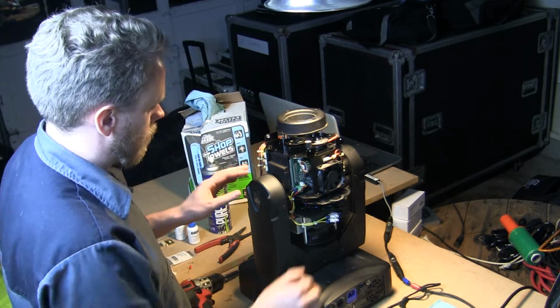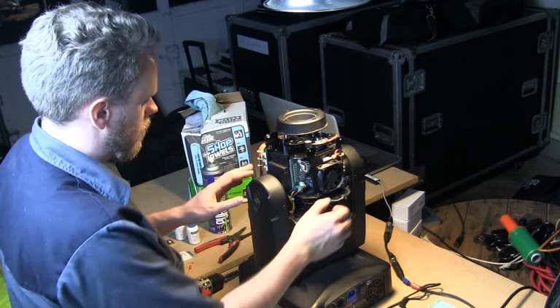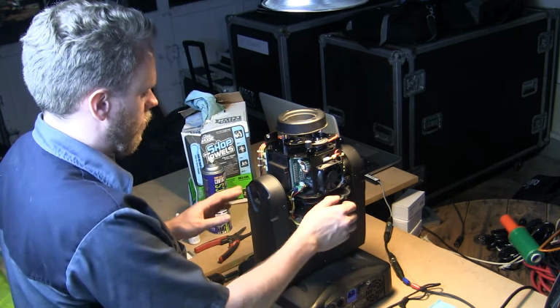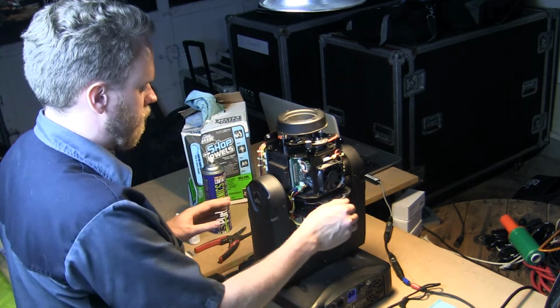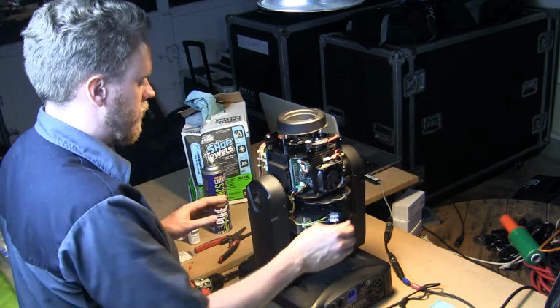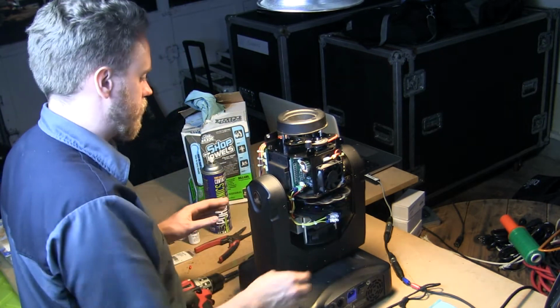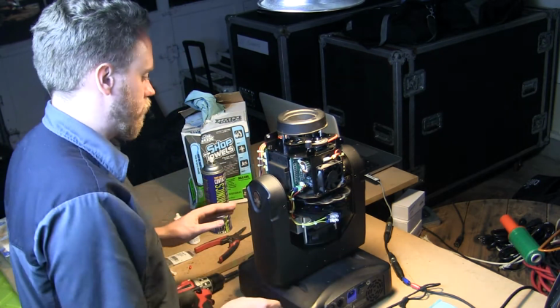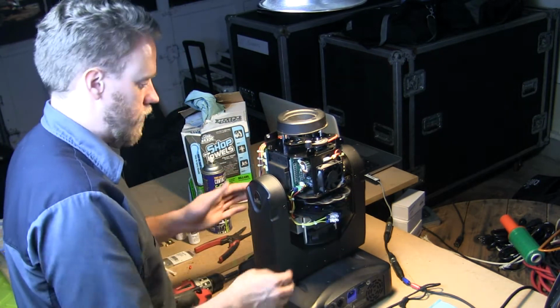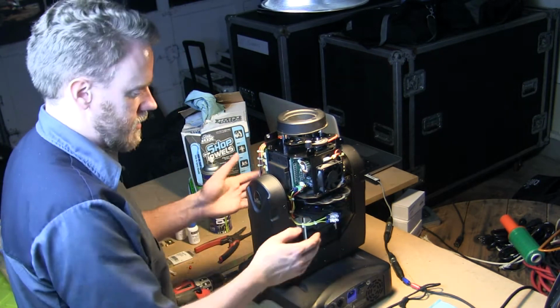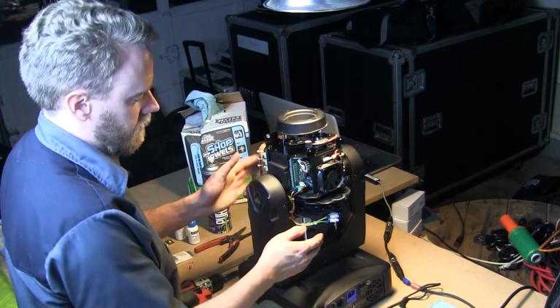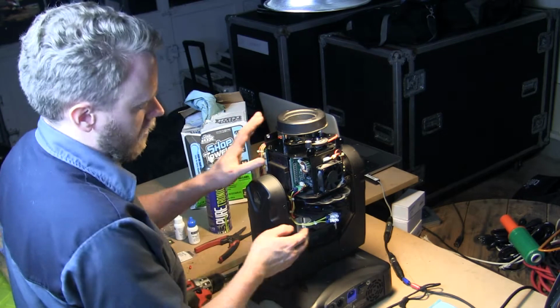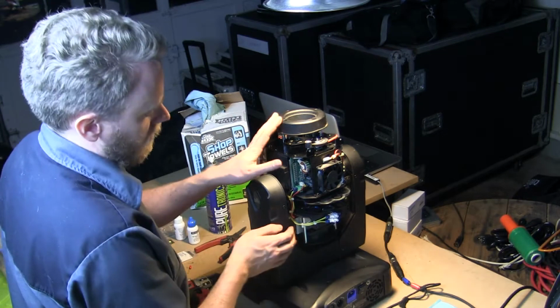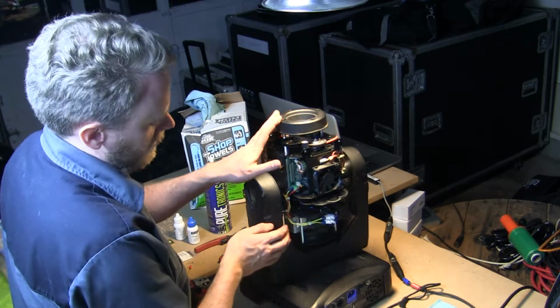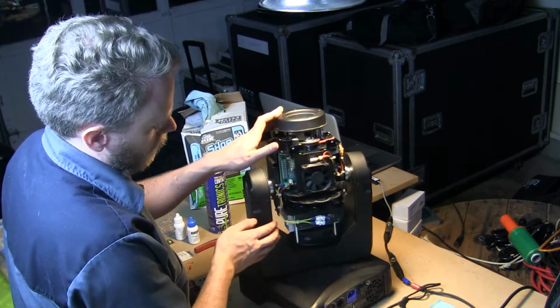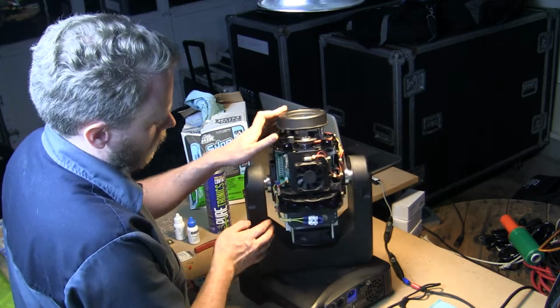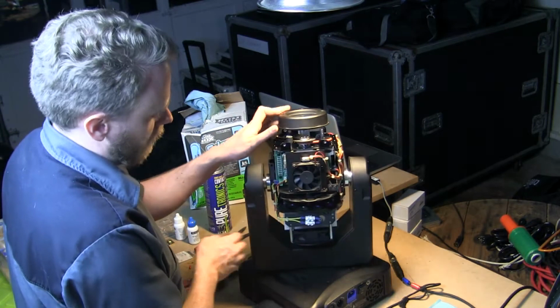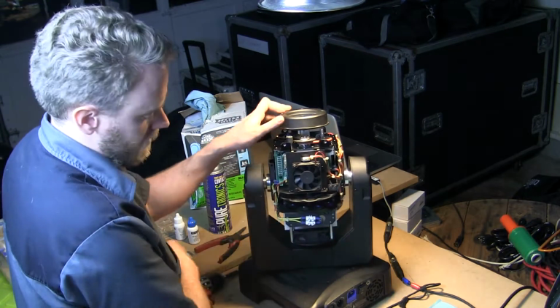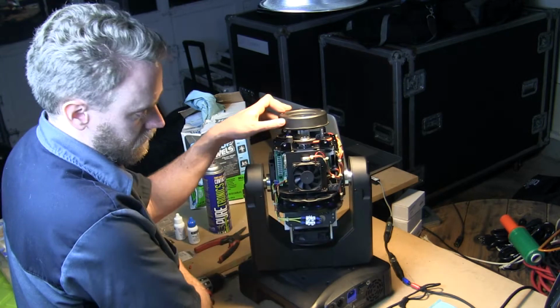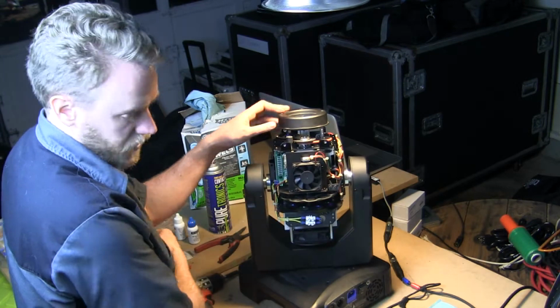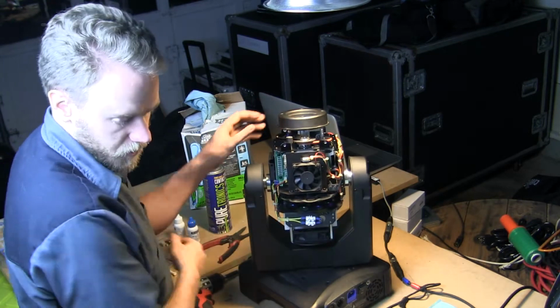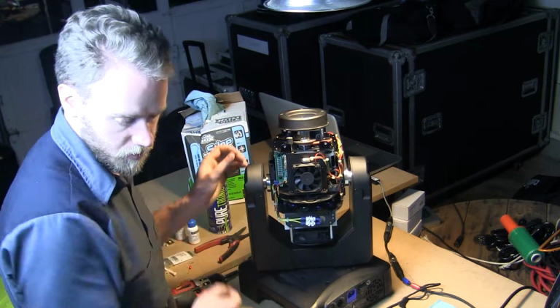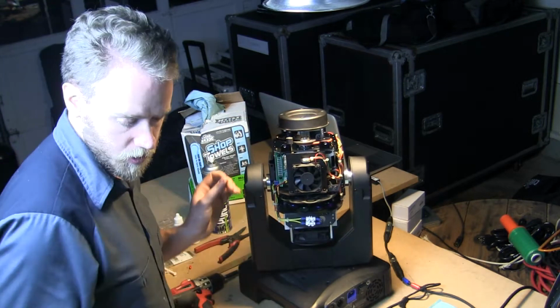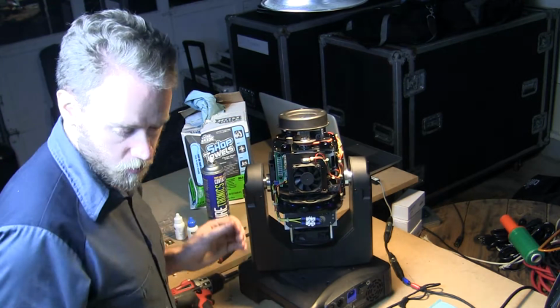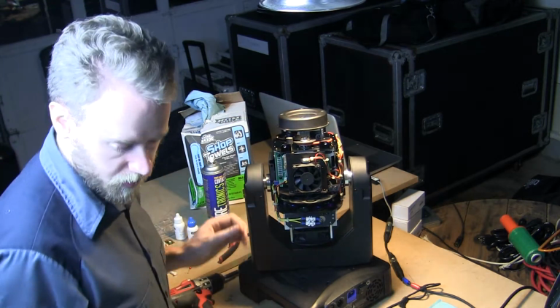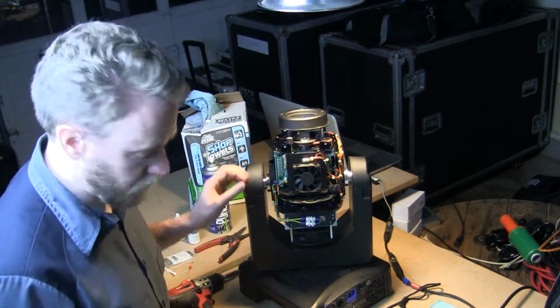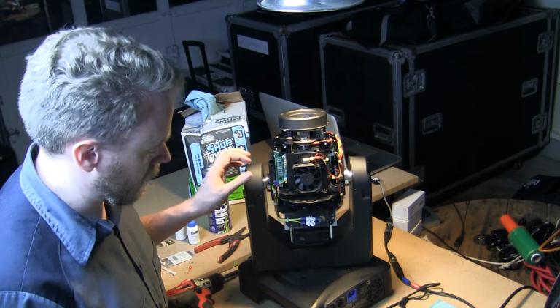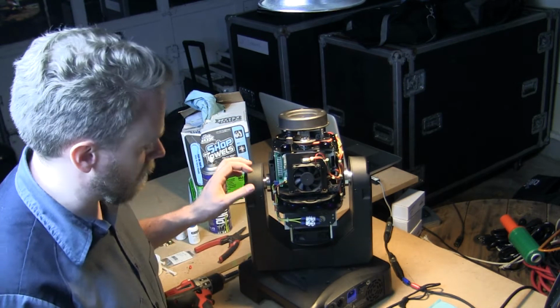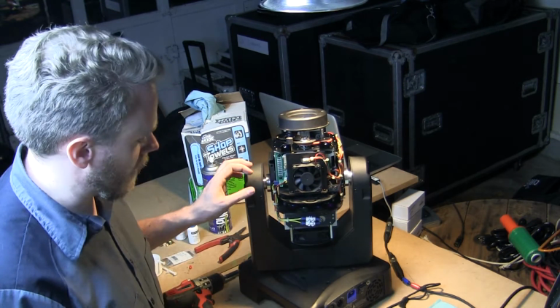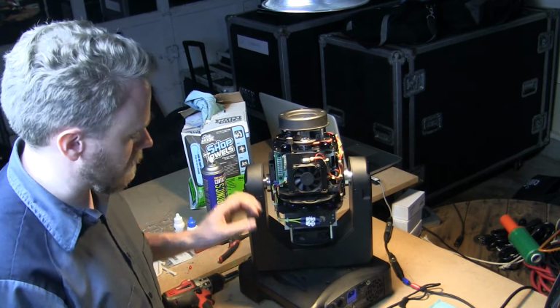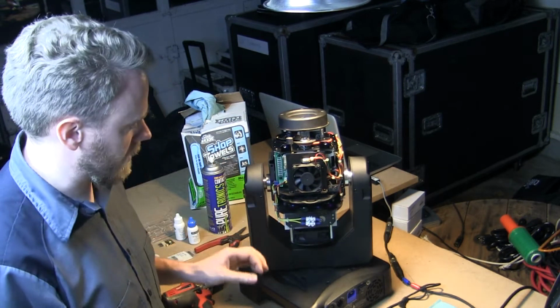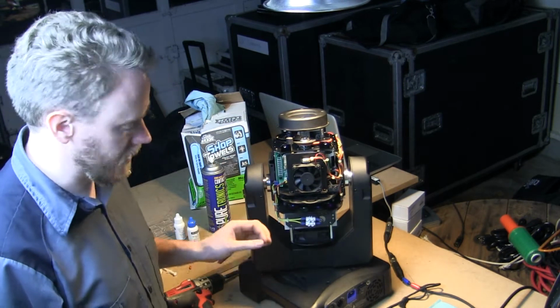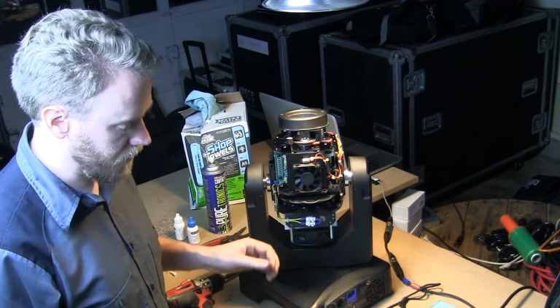So we've finished reassembling all the internal components of the fixture. We're going to put the body back together.